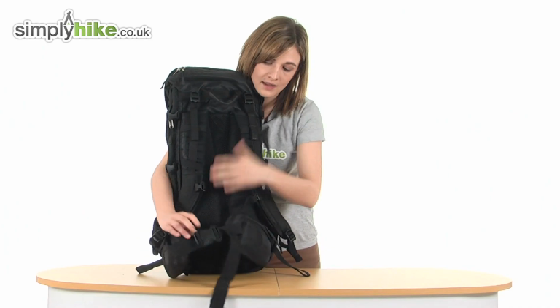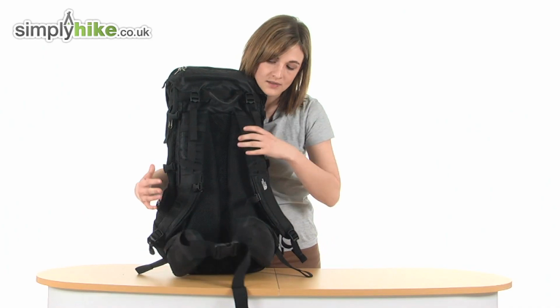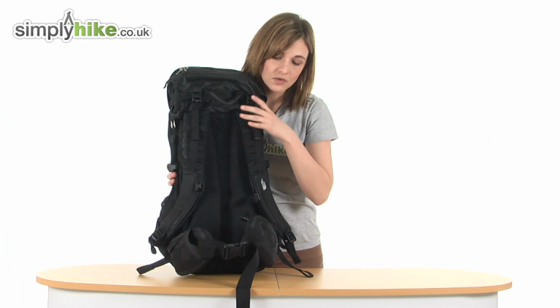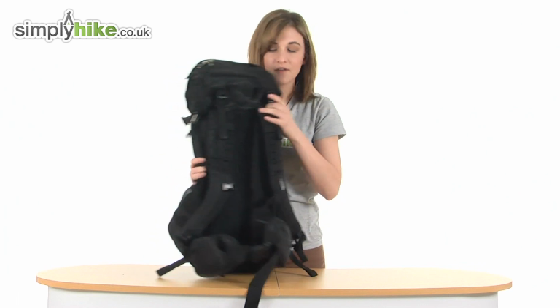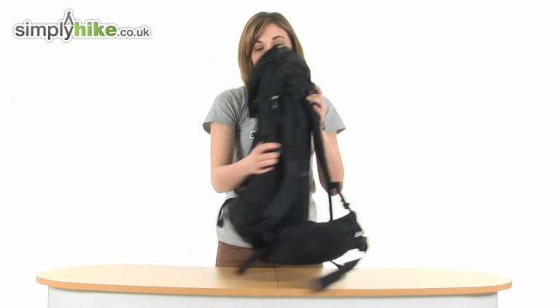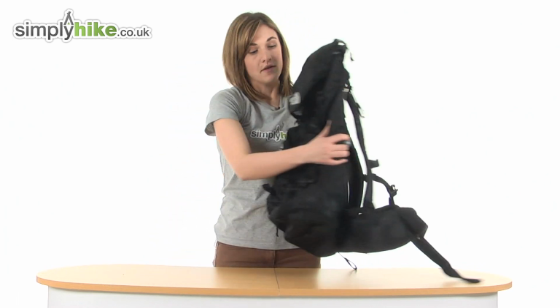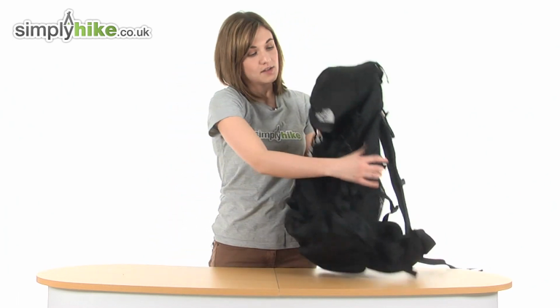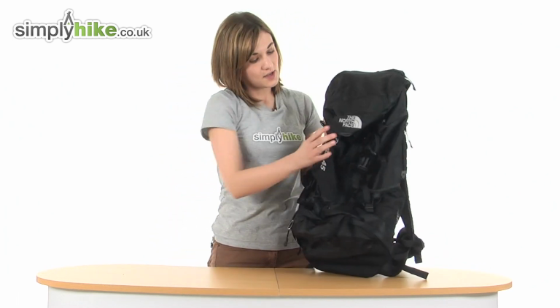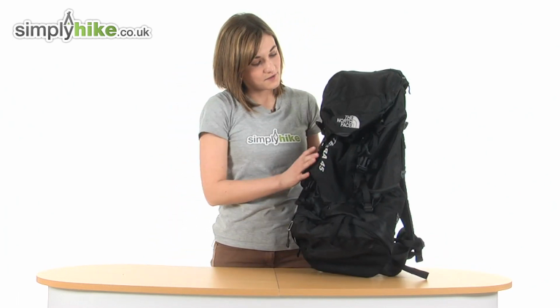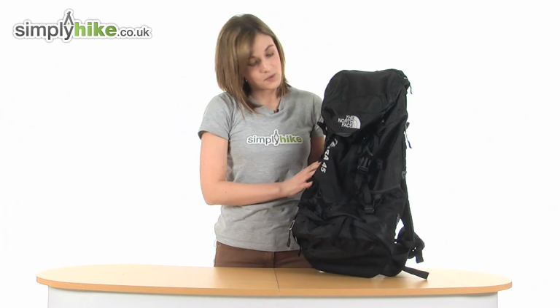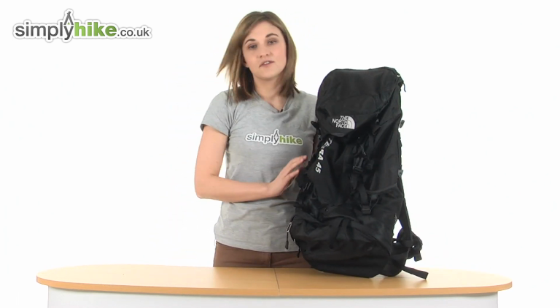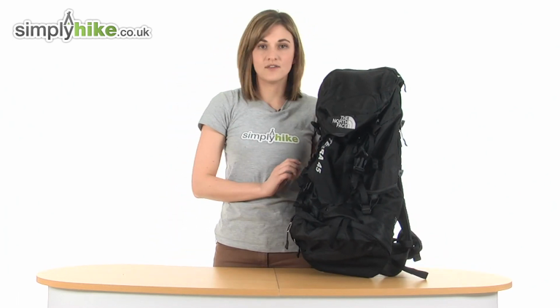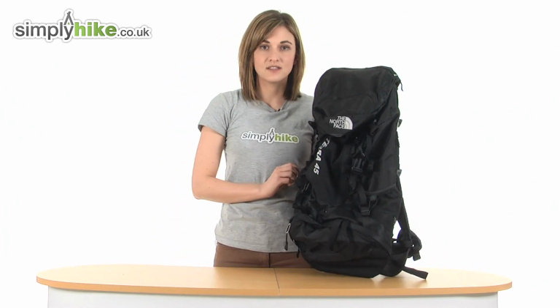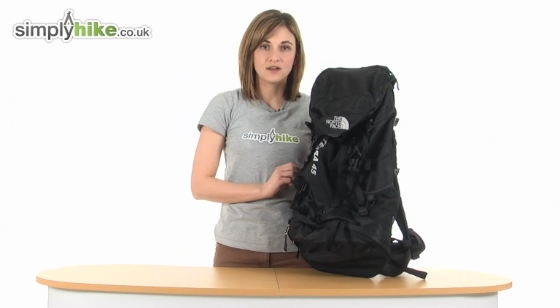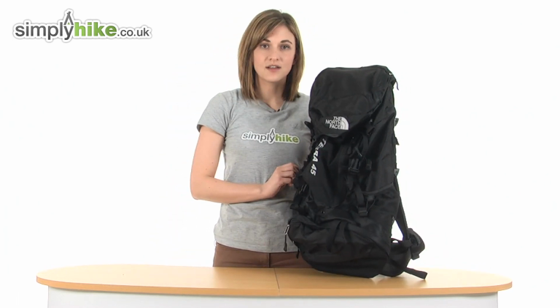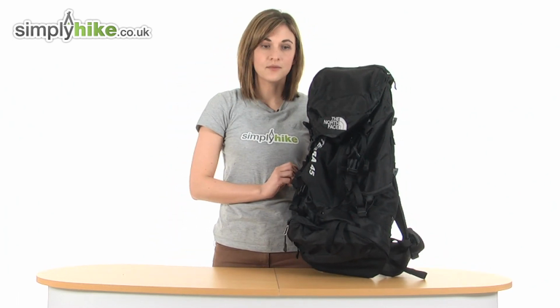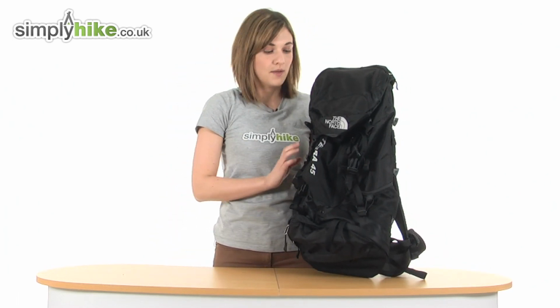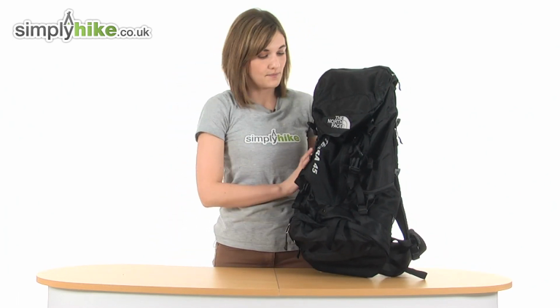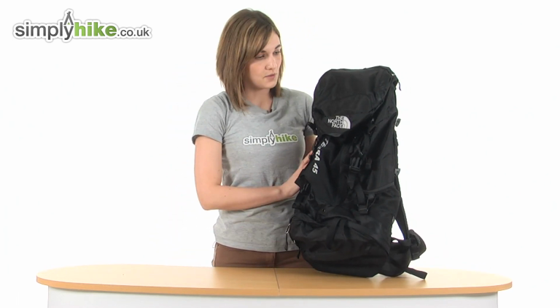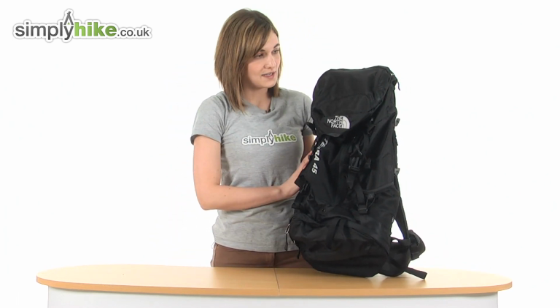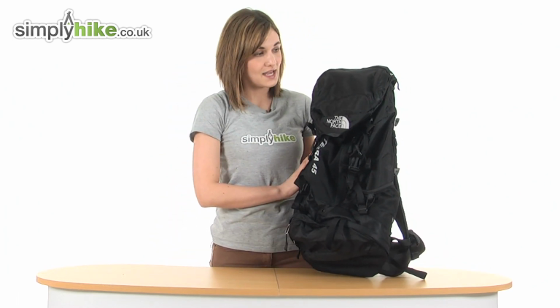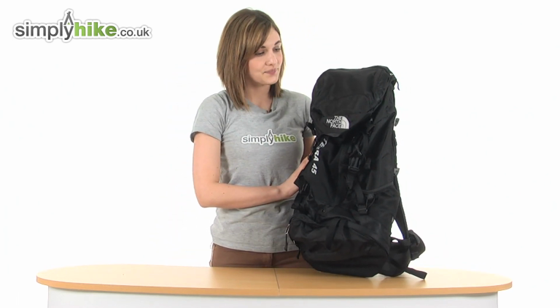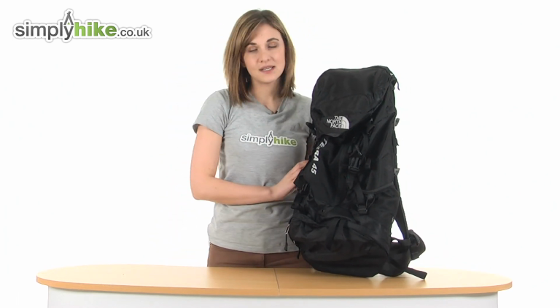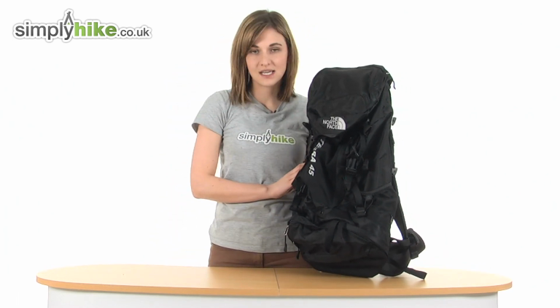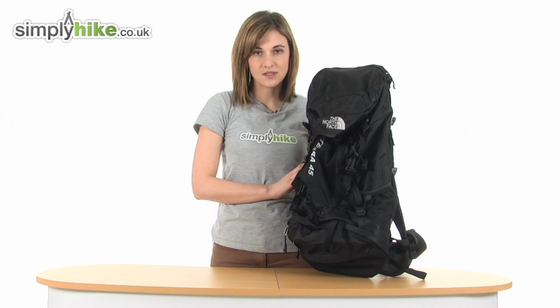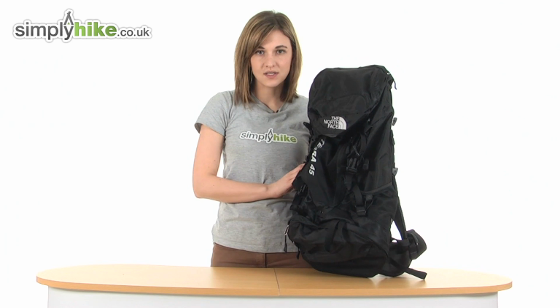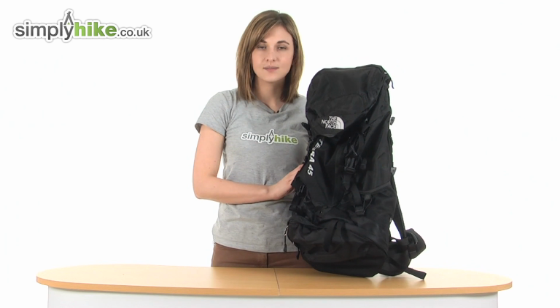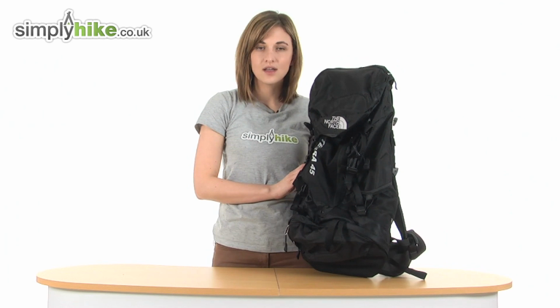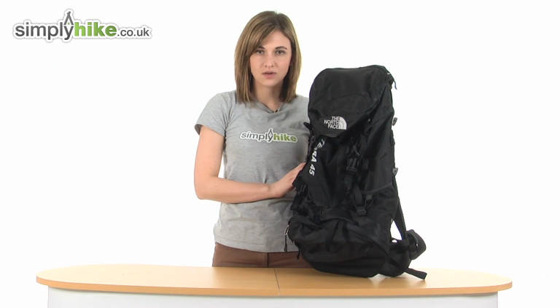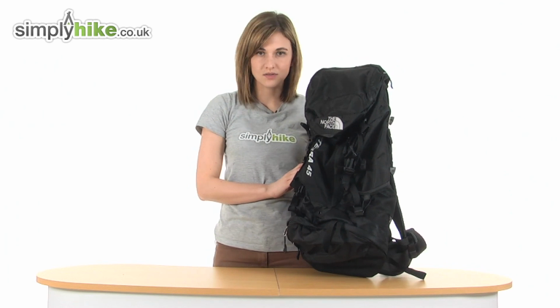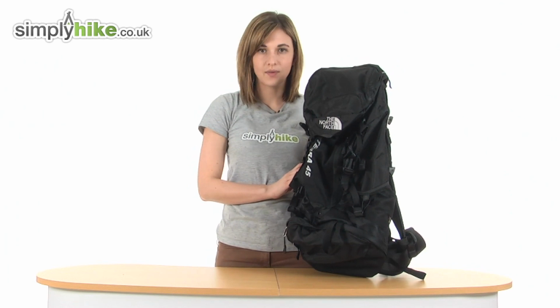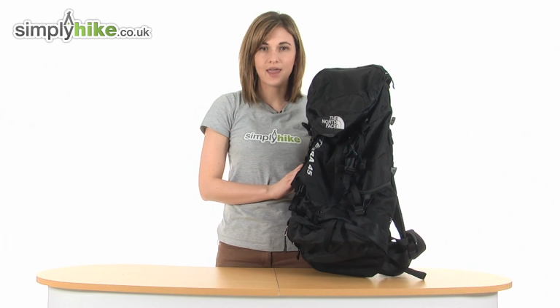So it's a great sturdy 45-litre rucksack from North Face. Please take a closer look at simplyhype.co.uk.